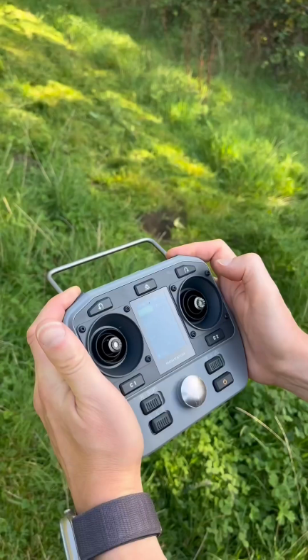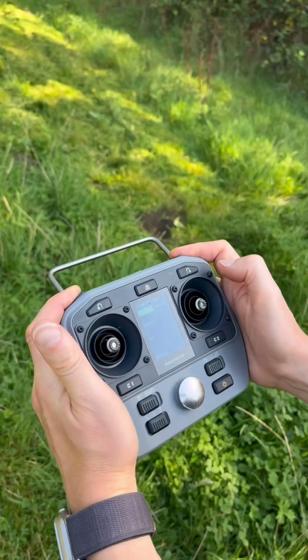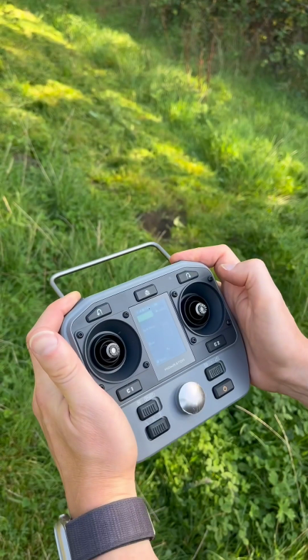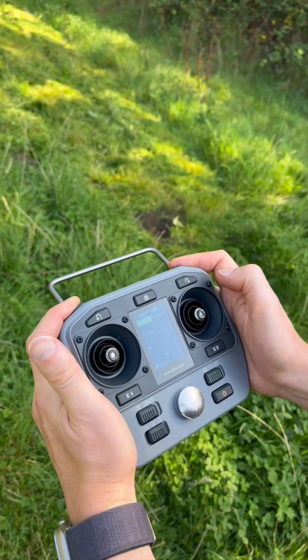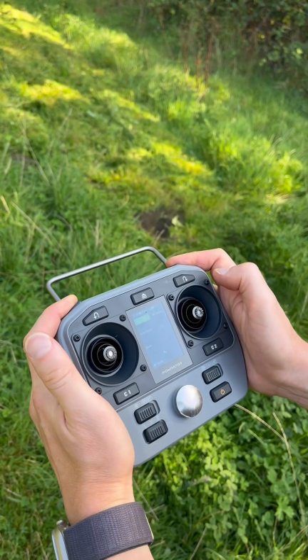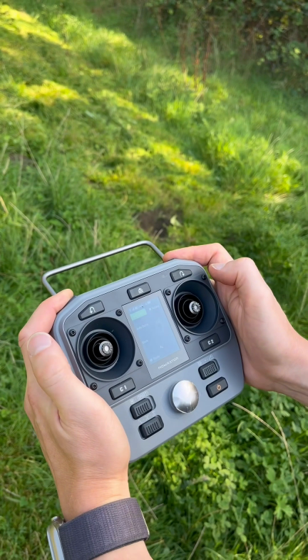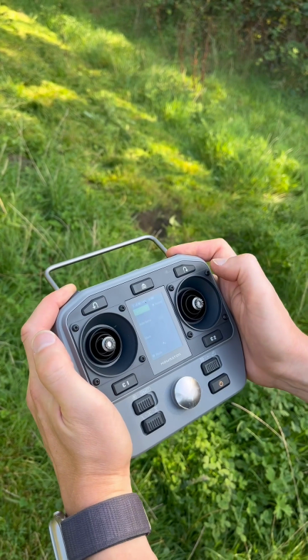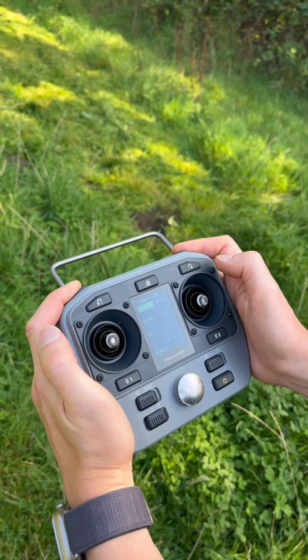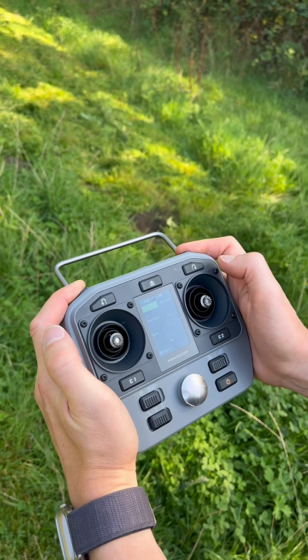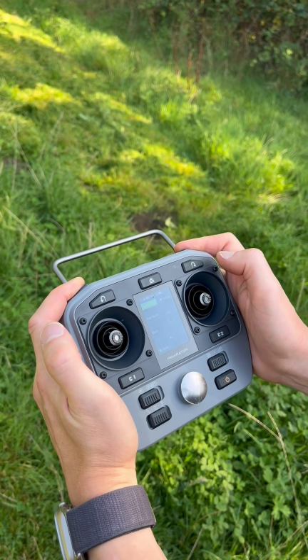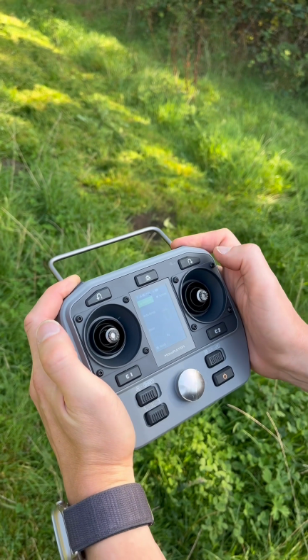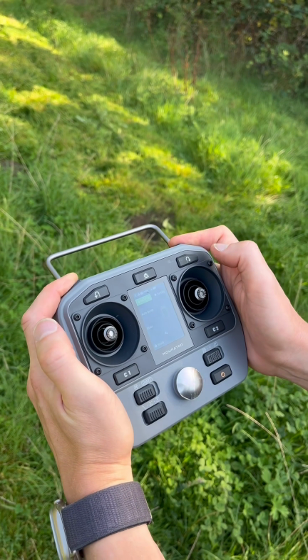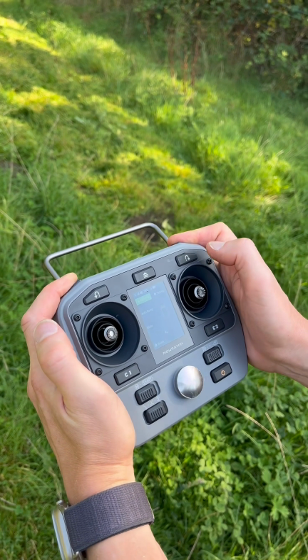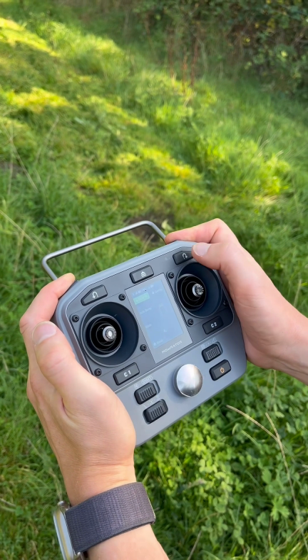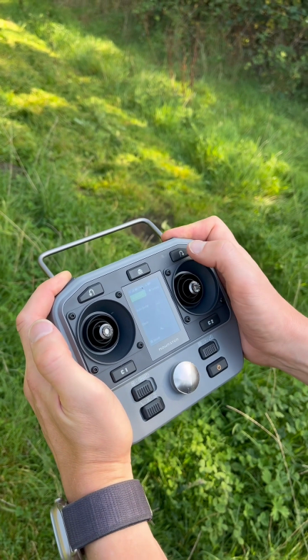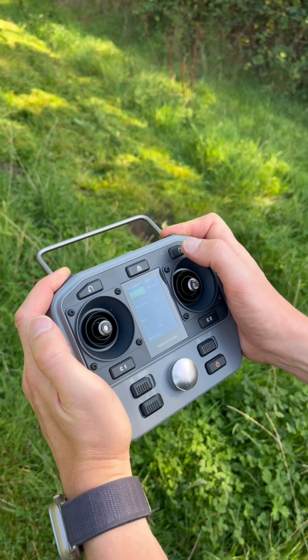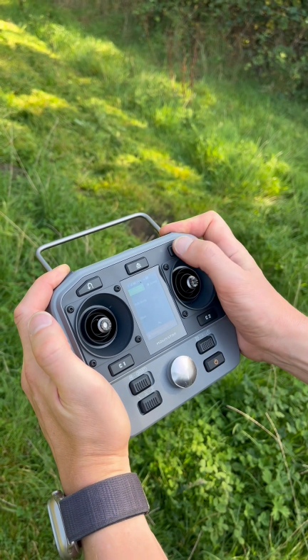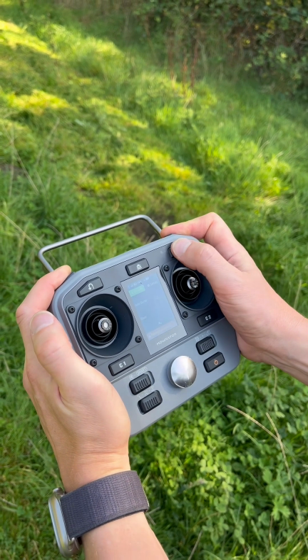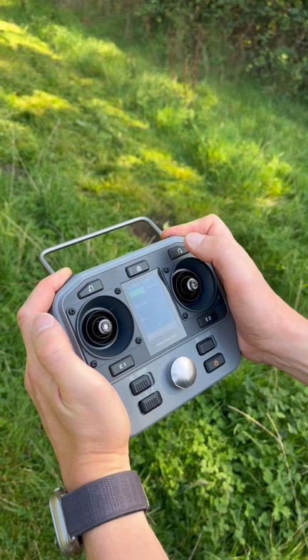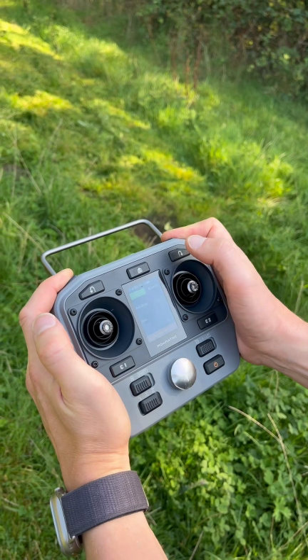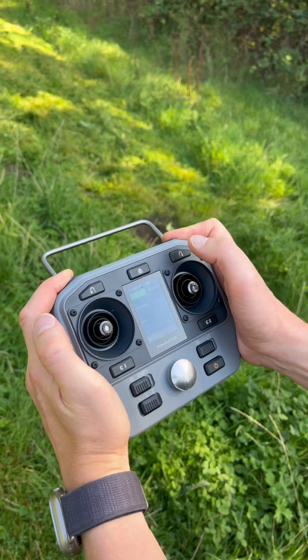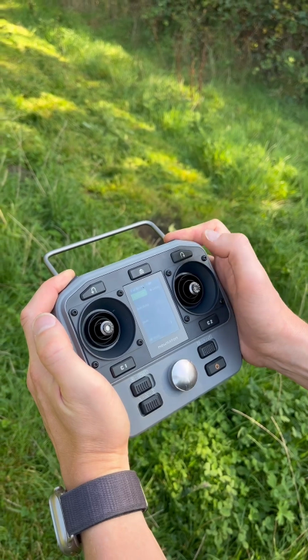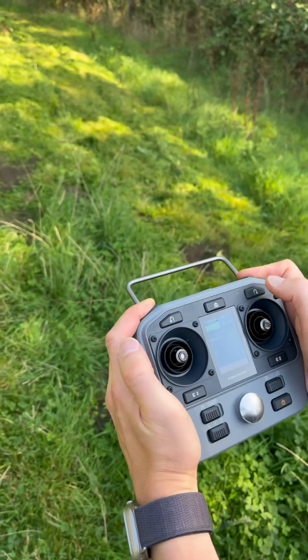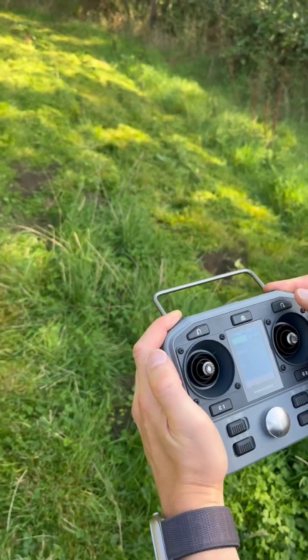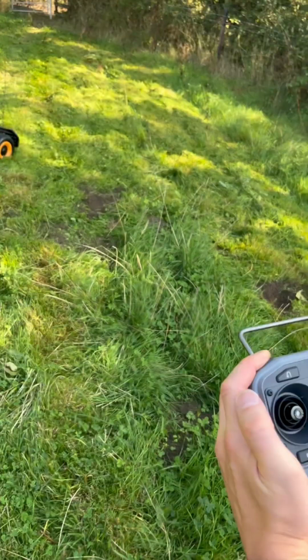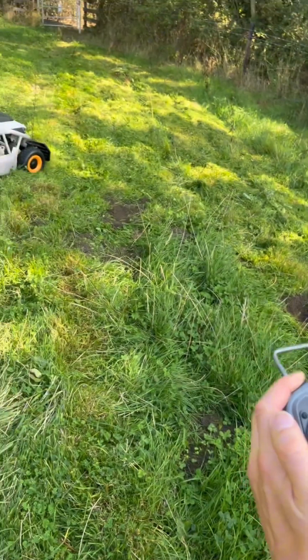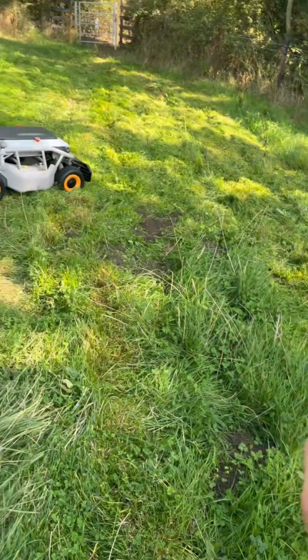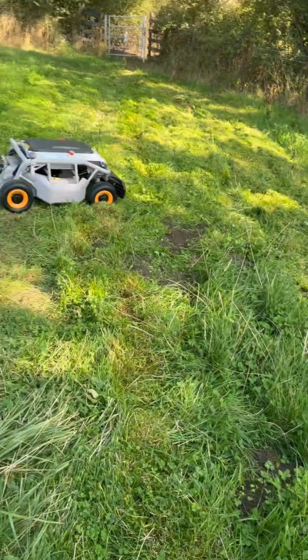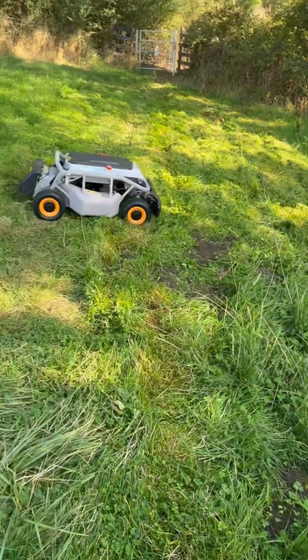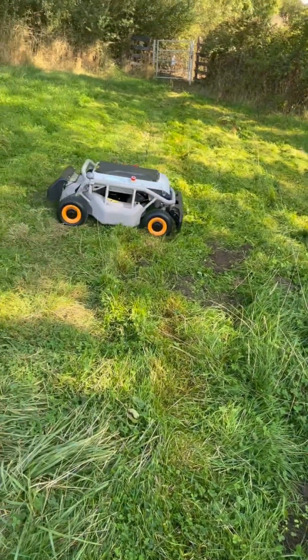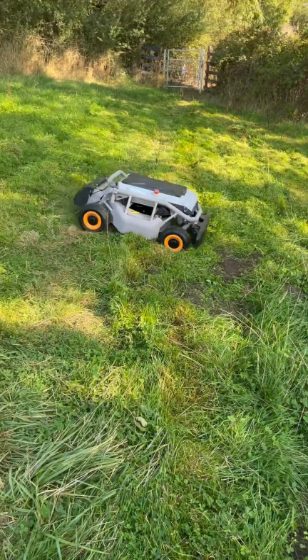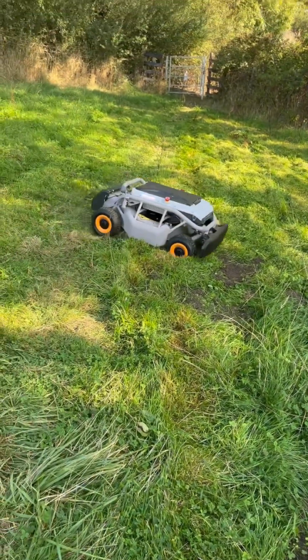So now we're at the top of the hill. I can just press the U-turn button and the Morator can turn itself around.